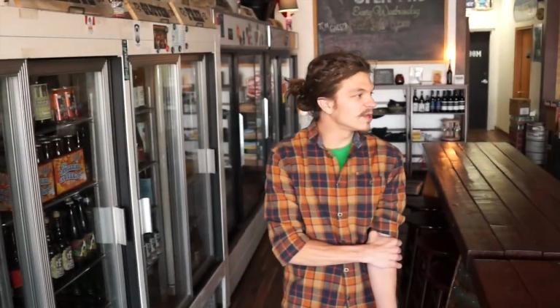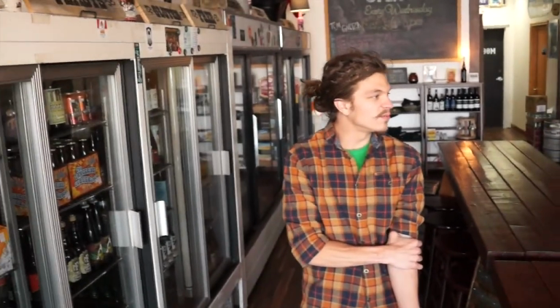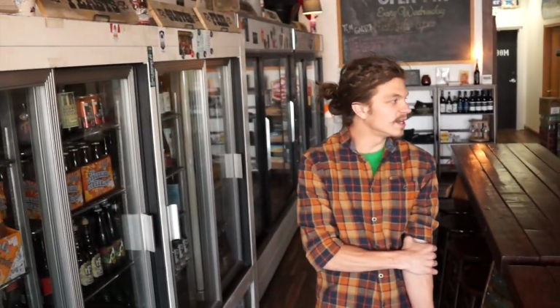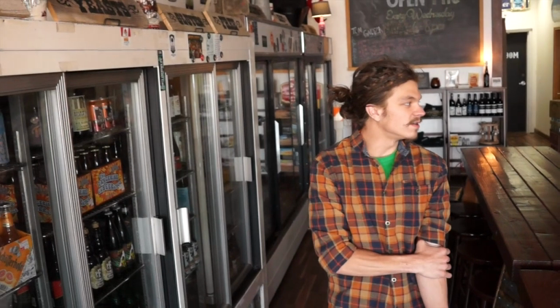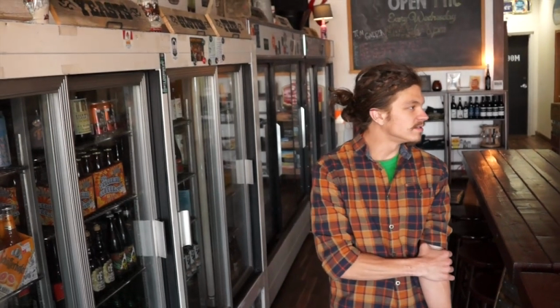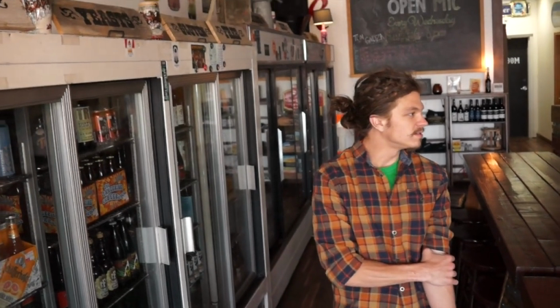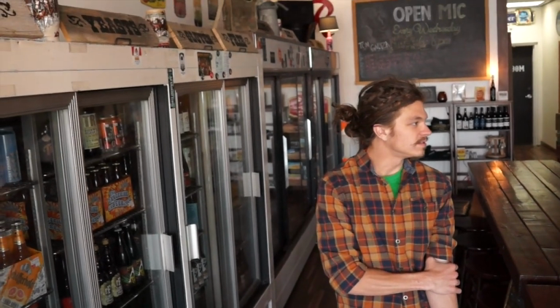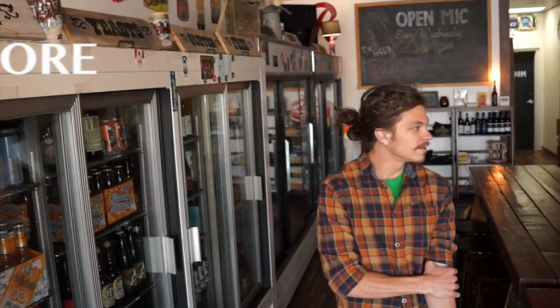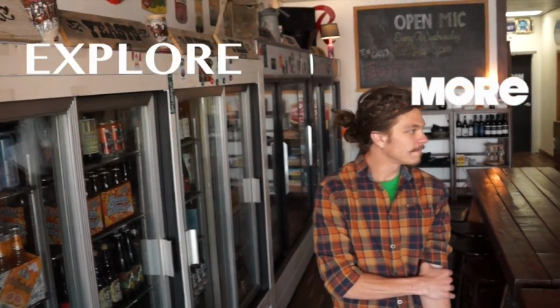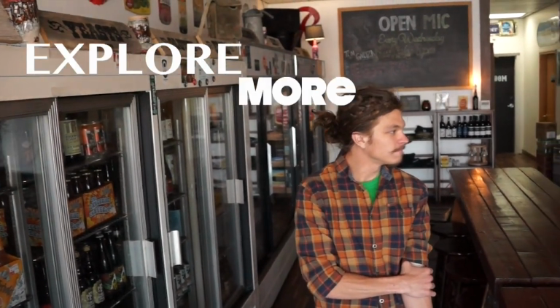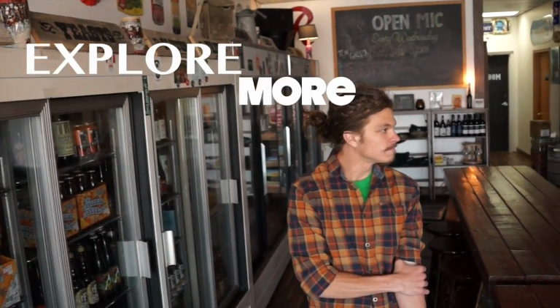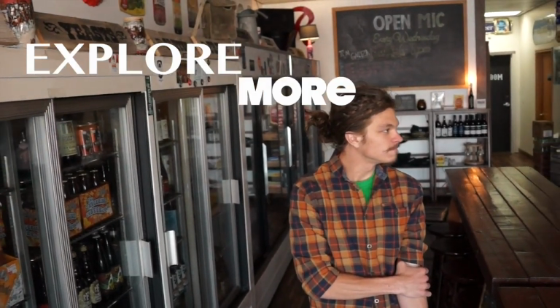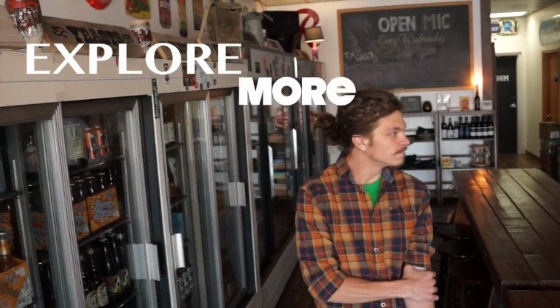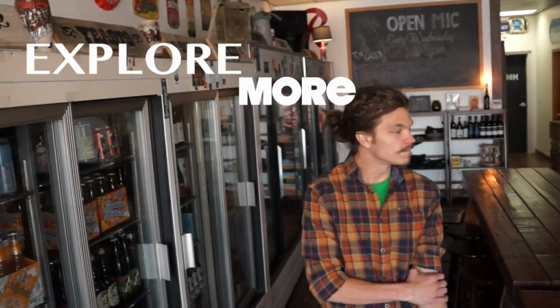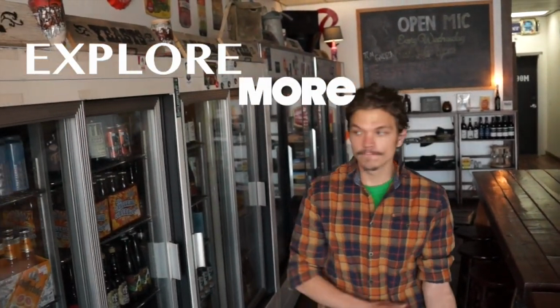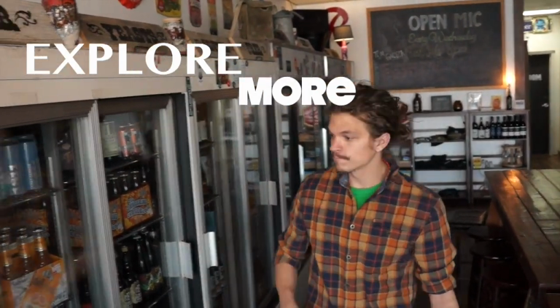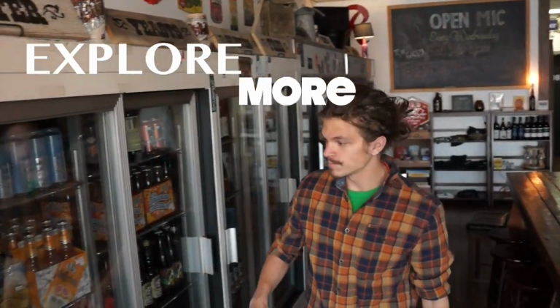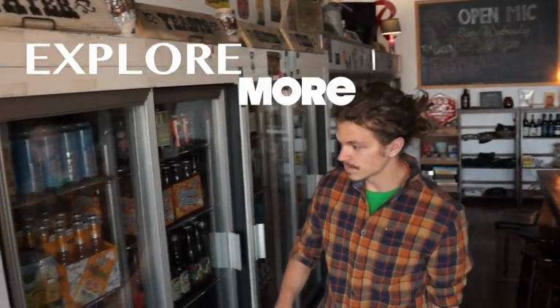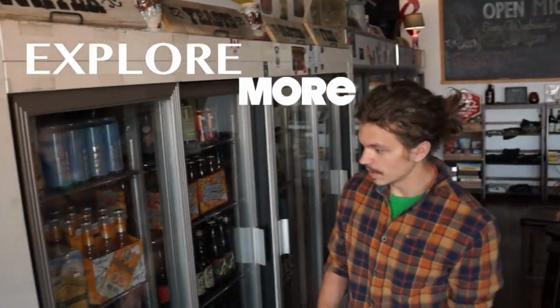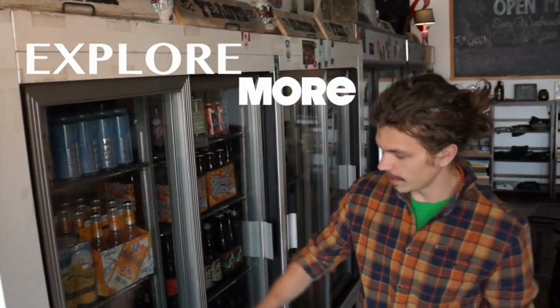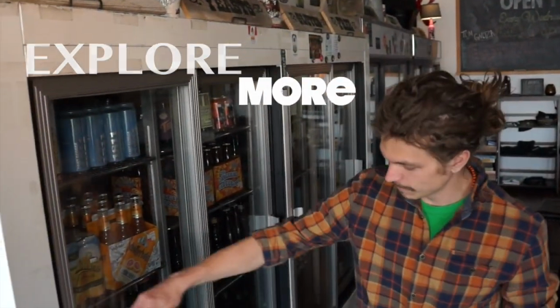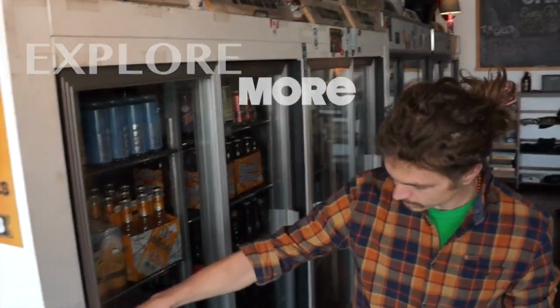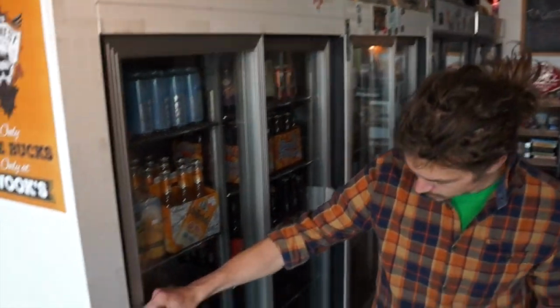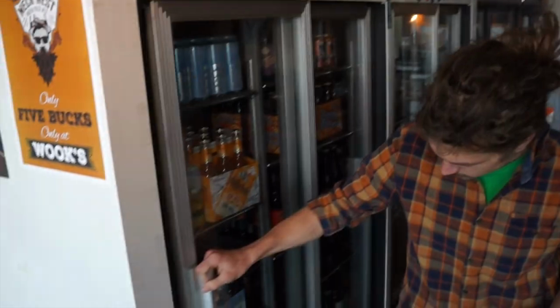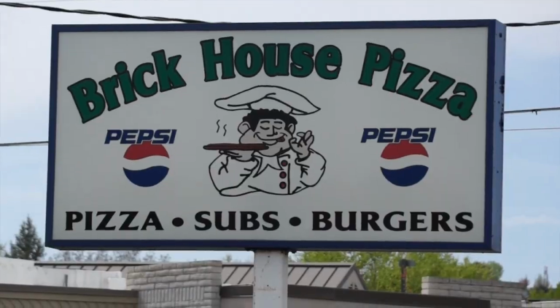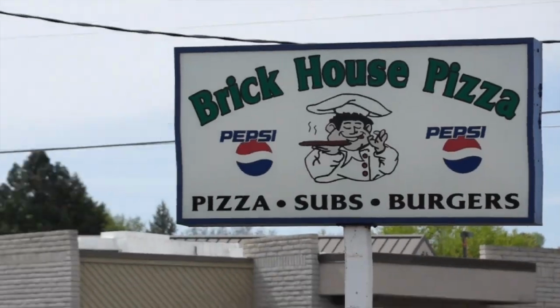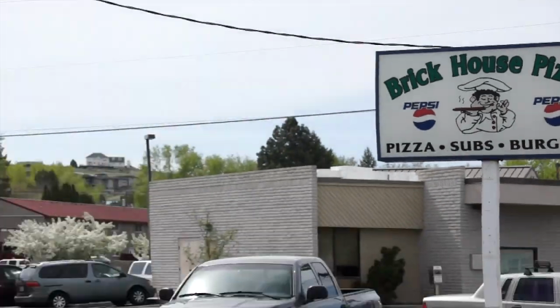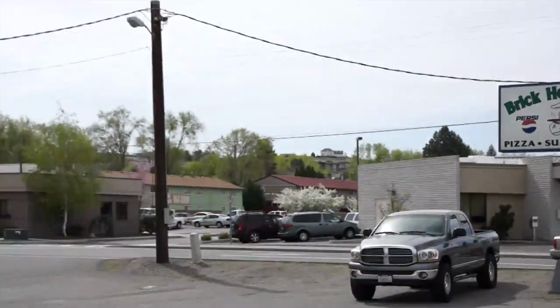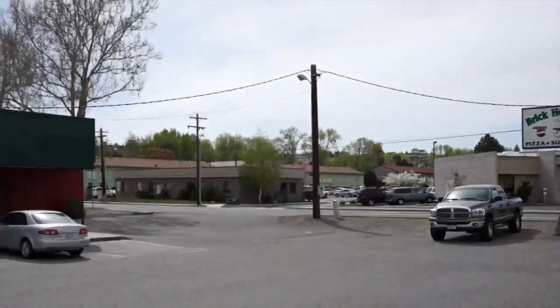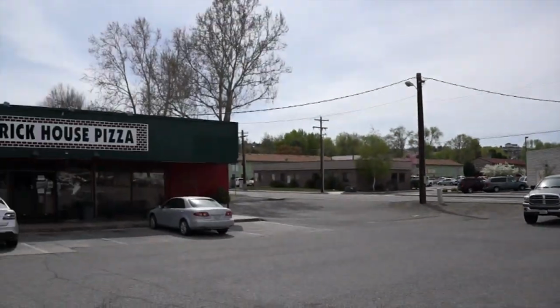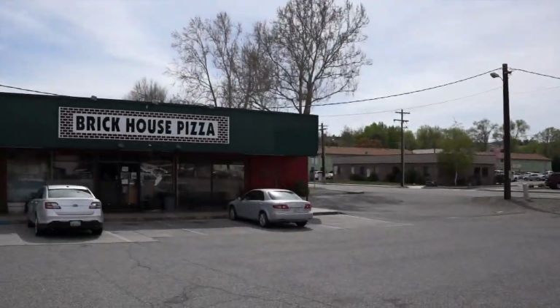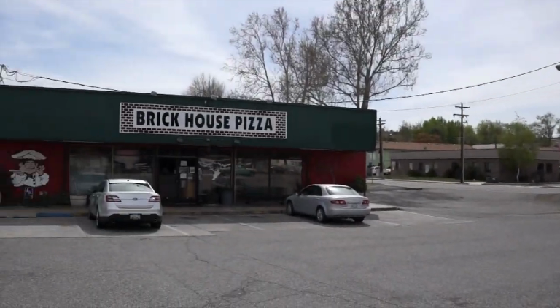What's up? I'm Barefoot Randy. Thanks for watching our first episode of Explore More. Stay tuned for next week when we go check out Brick House Pizza.